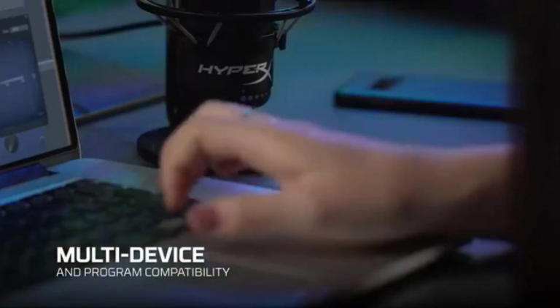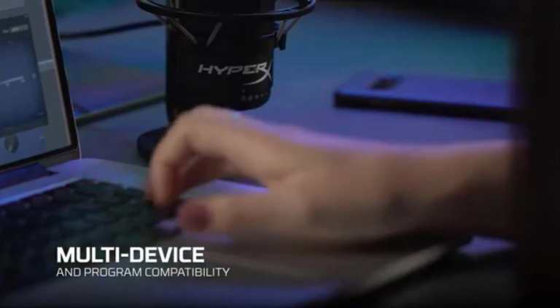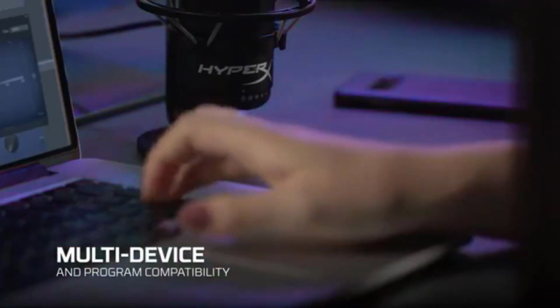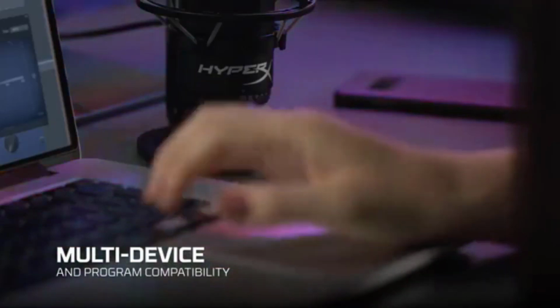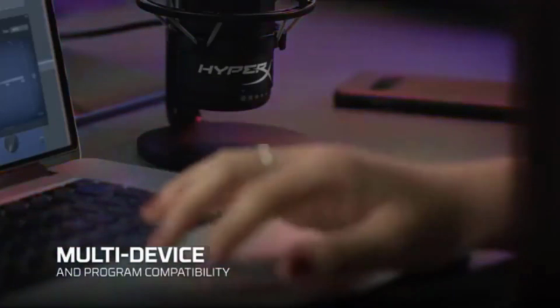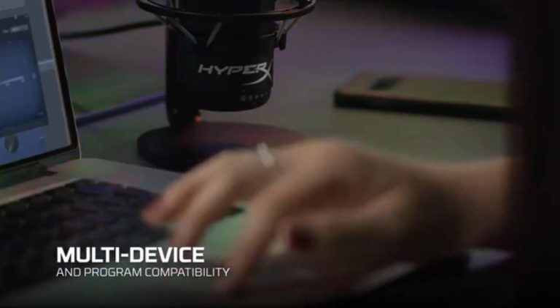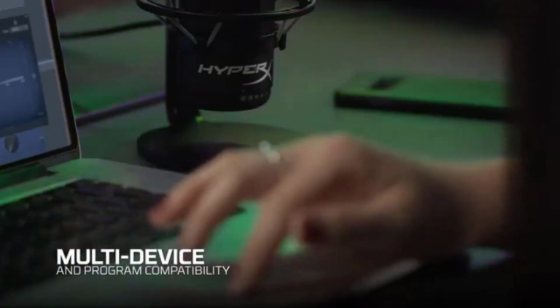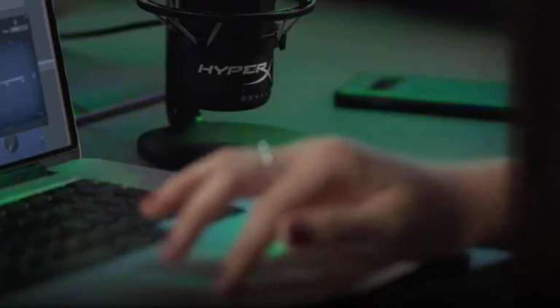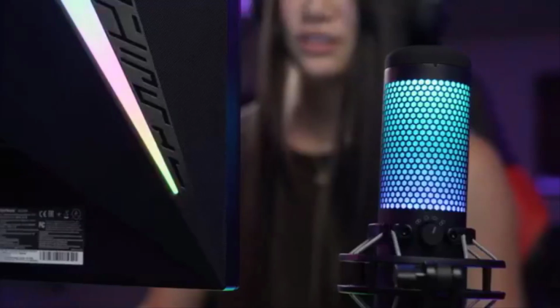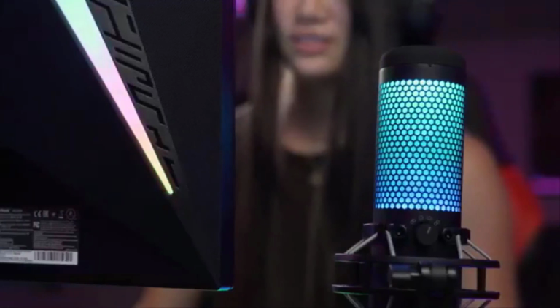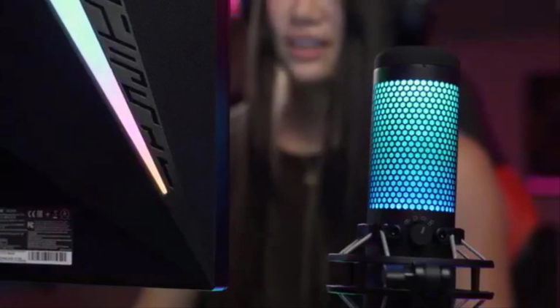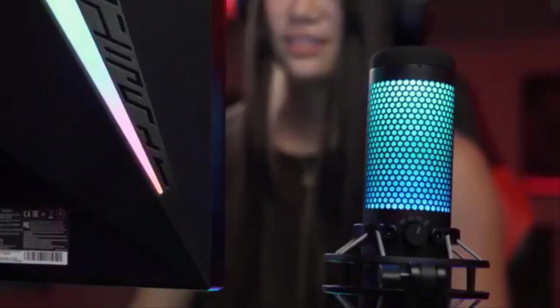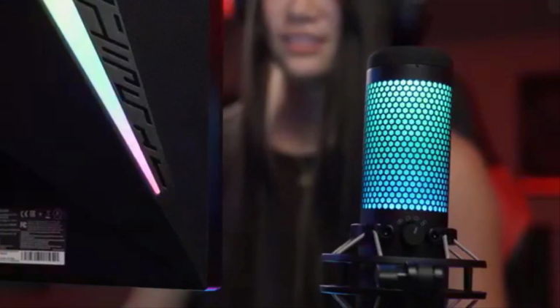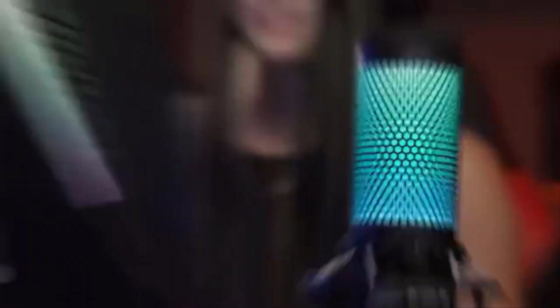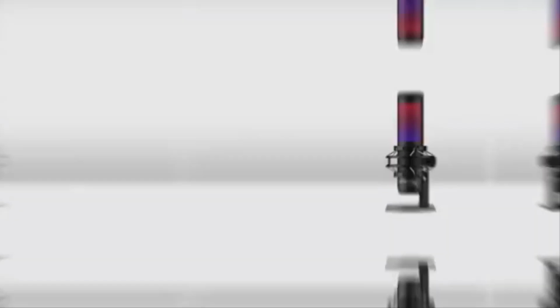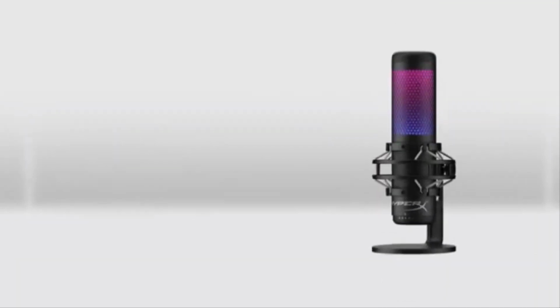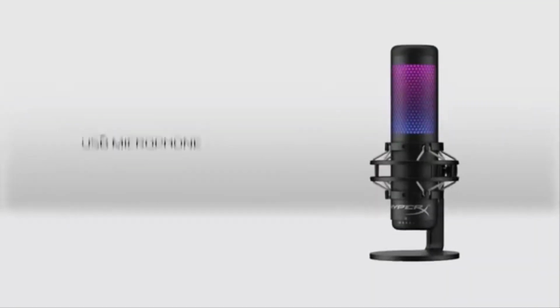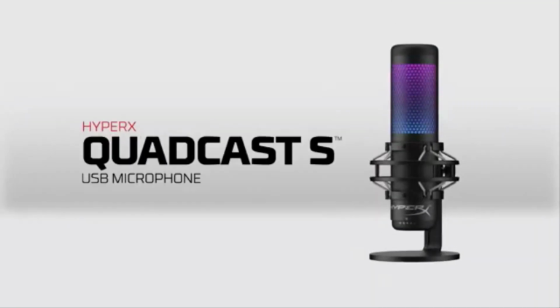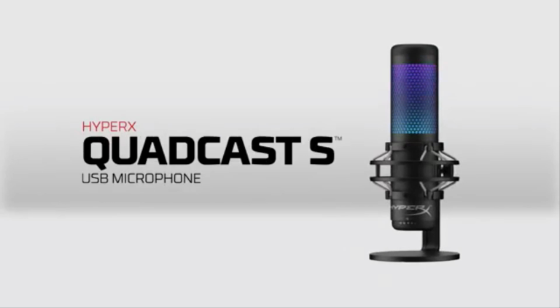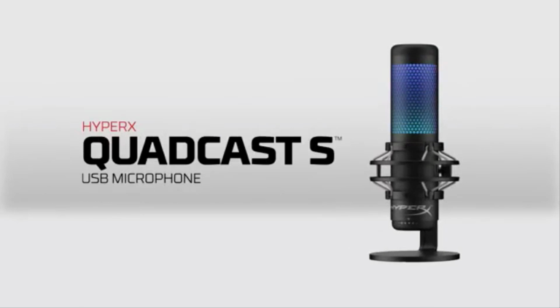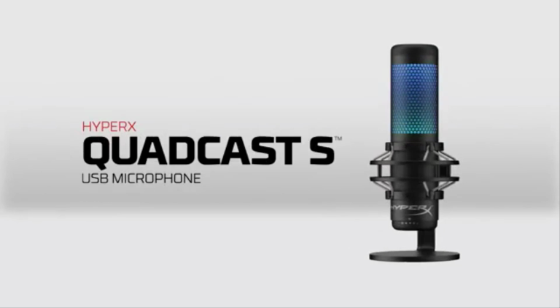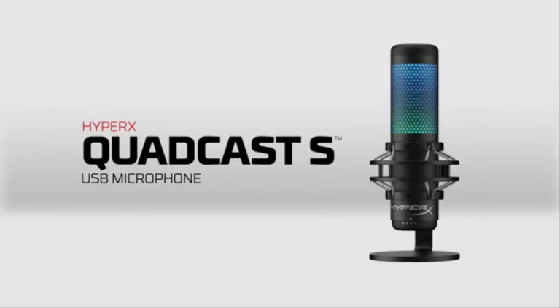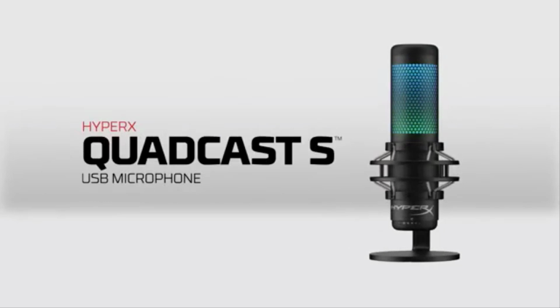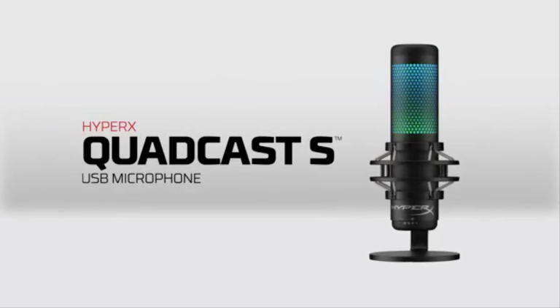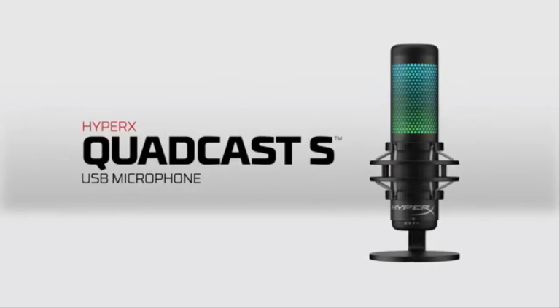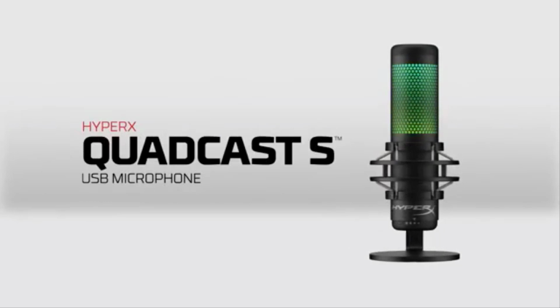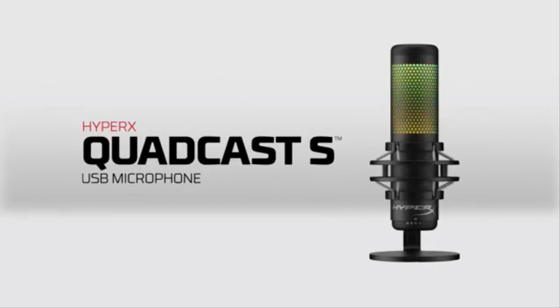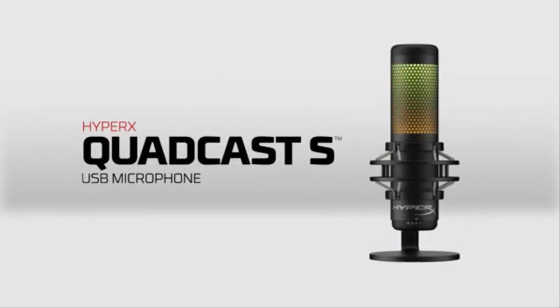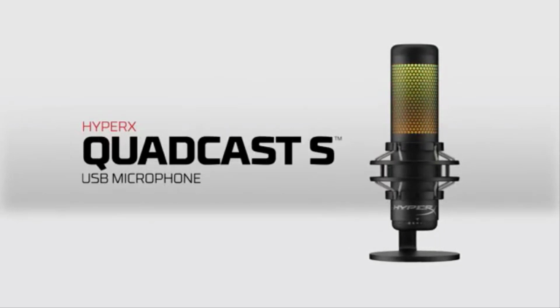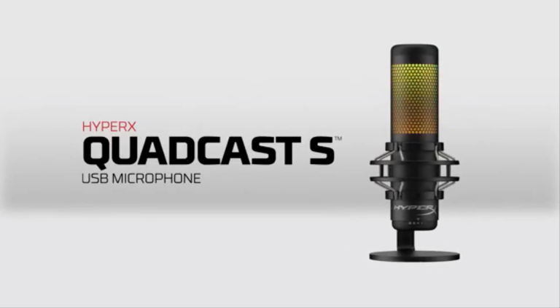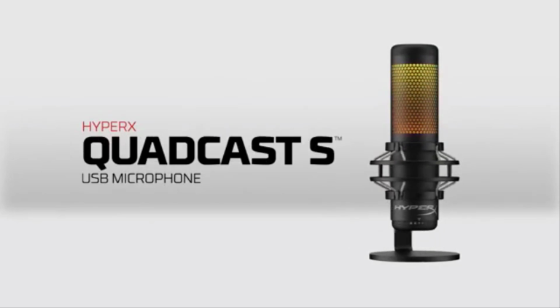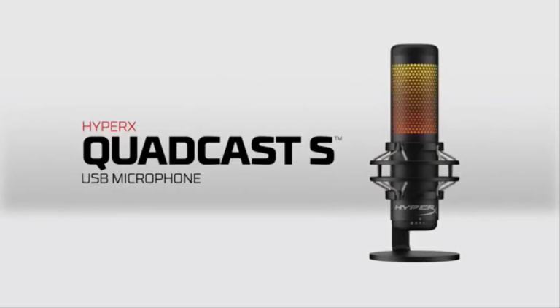The QuadCast S hits the sweet spot of price, sound, and features if you're looking to add something to your live stream.